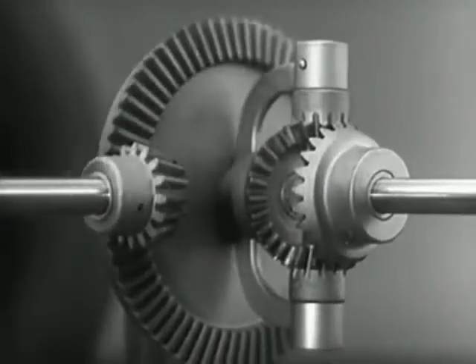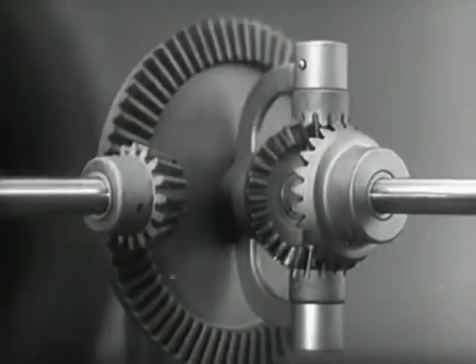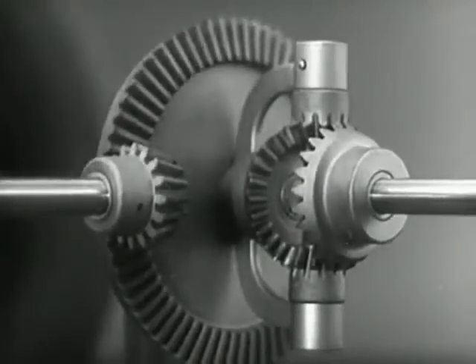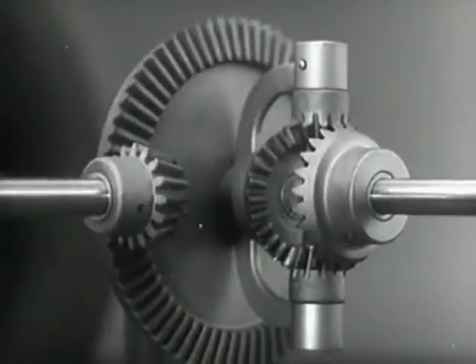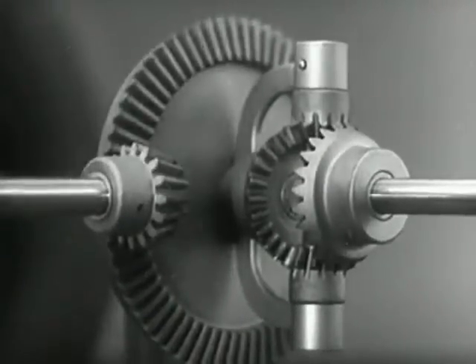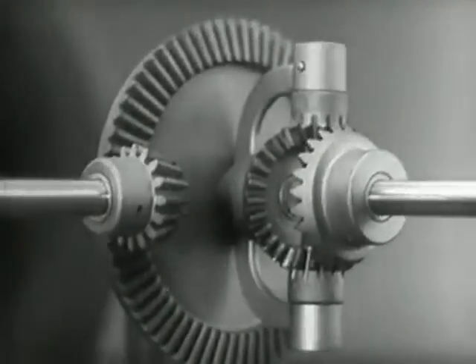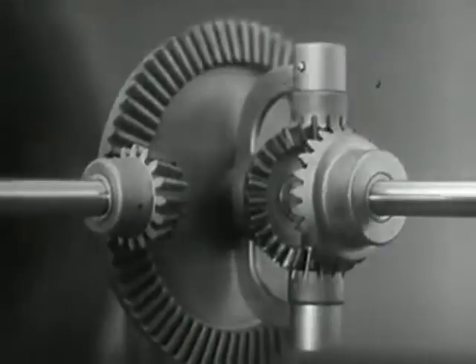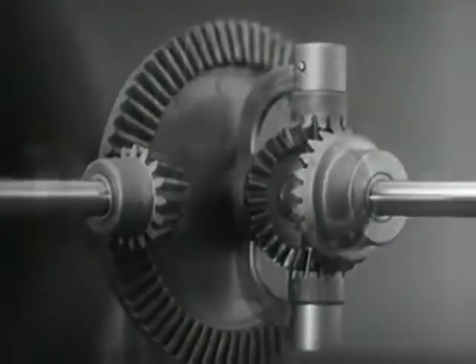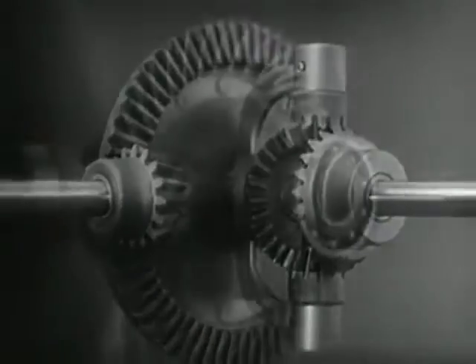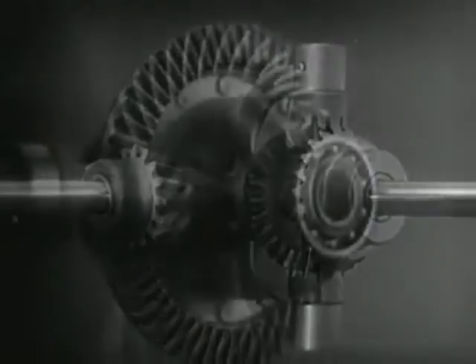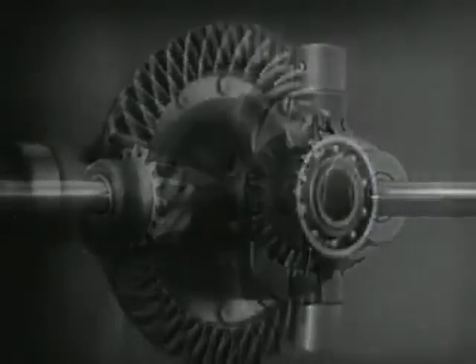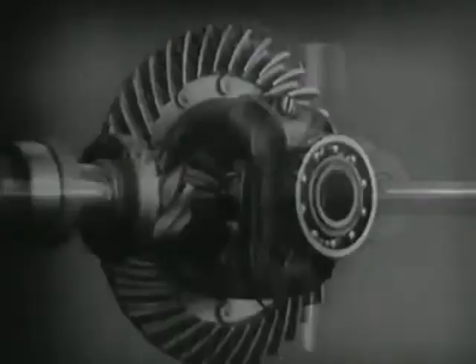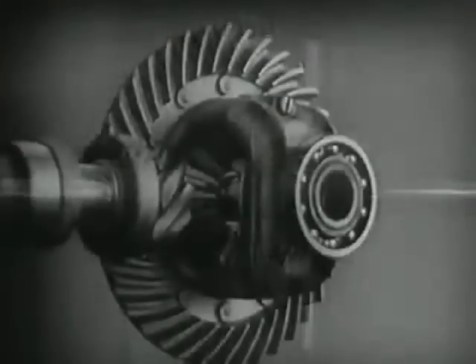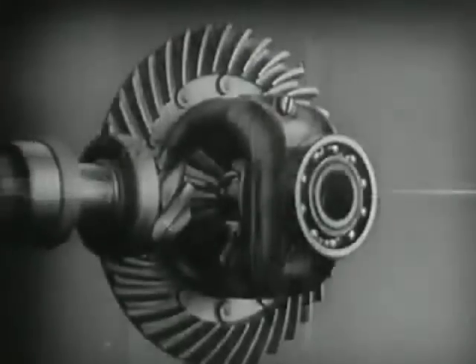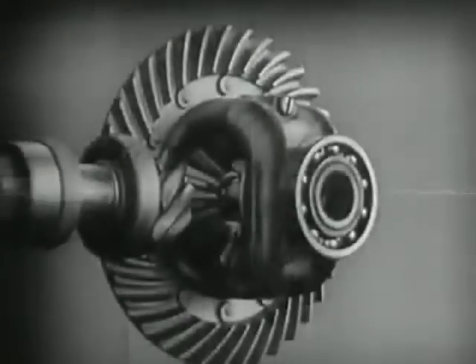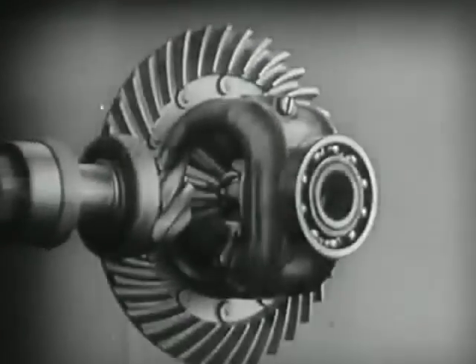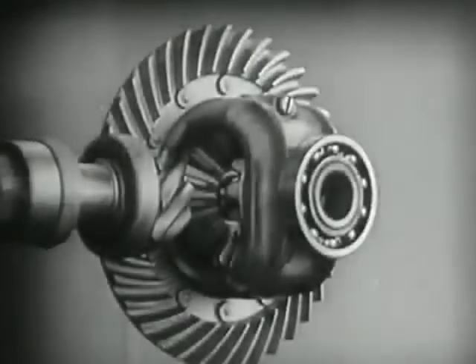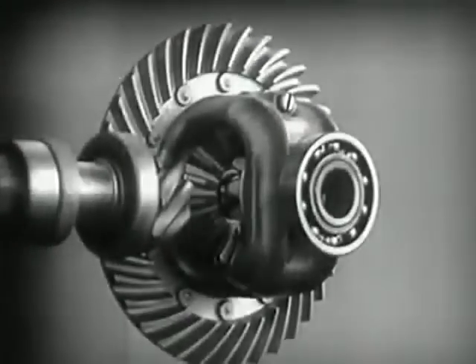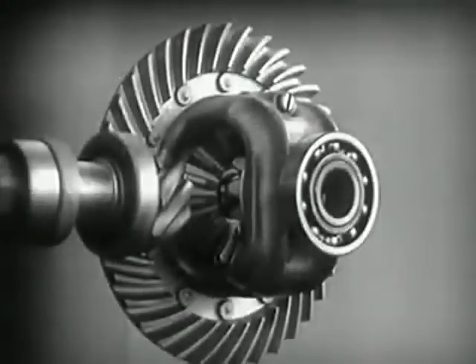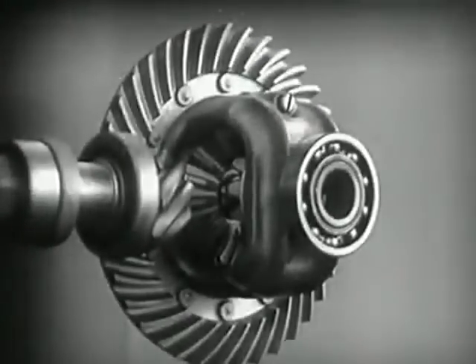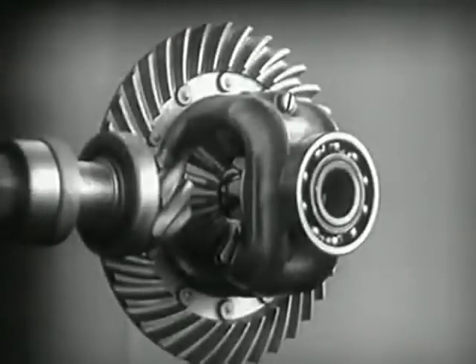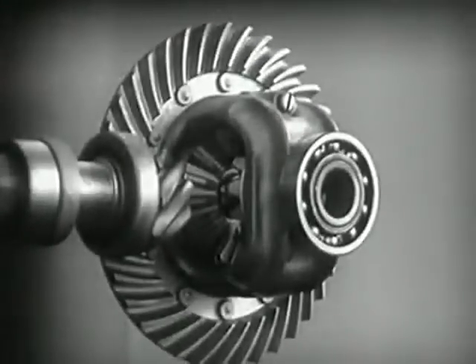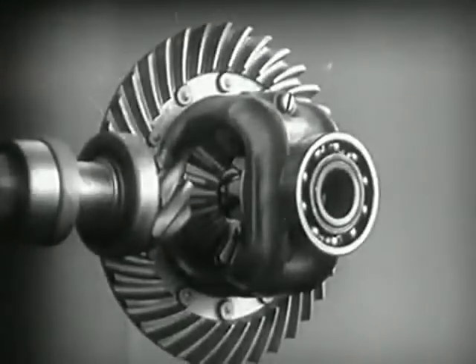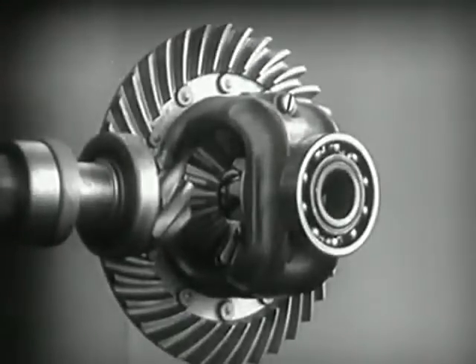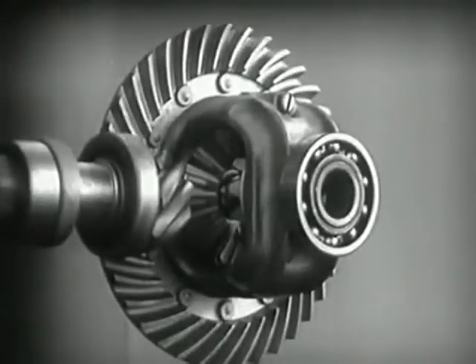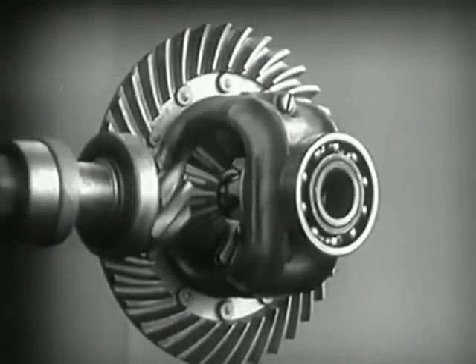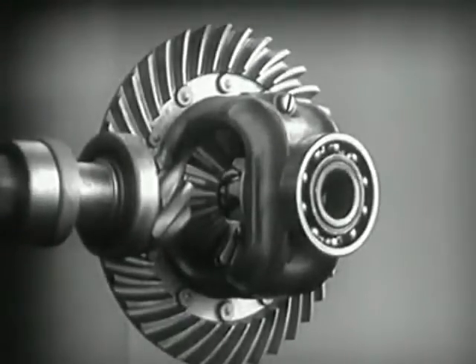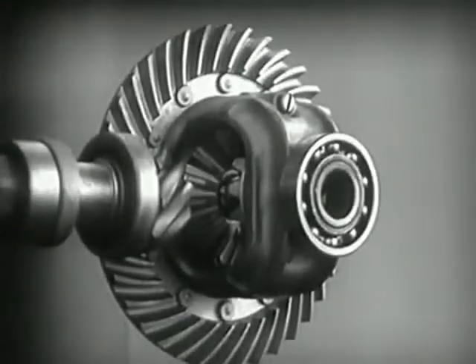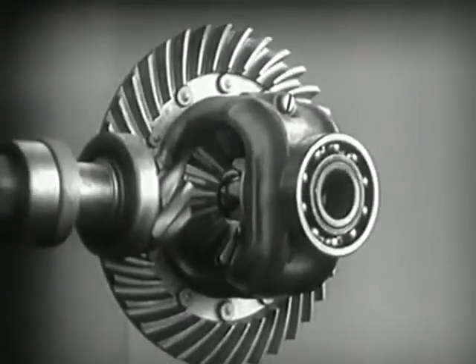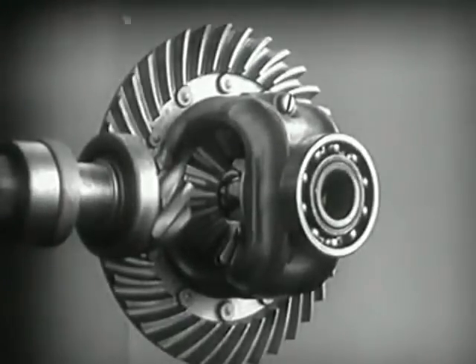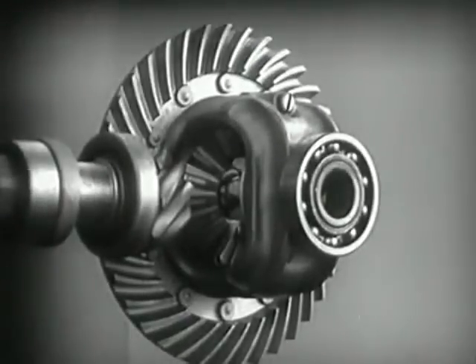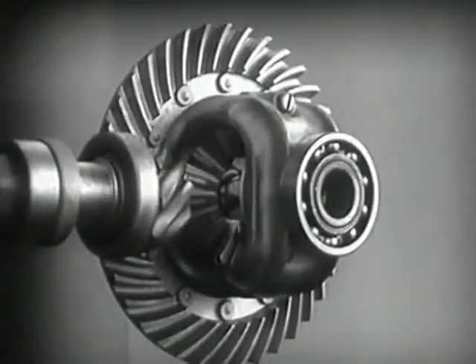We can make our model more compact by moving the gears closer together.